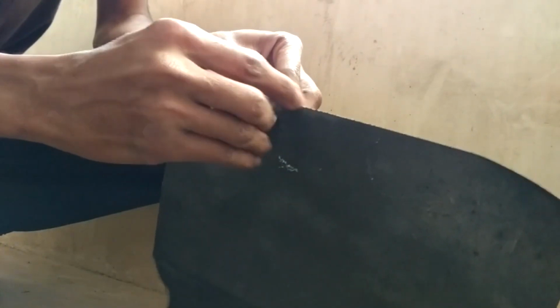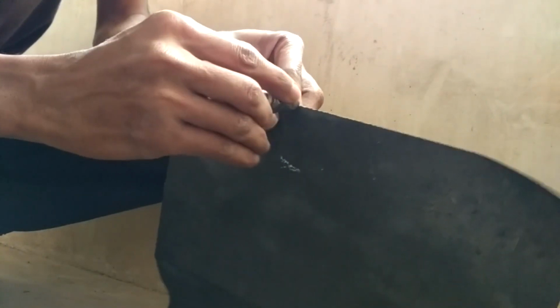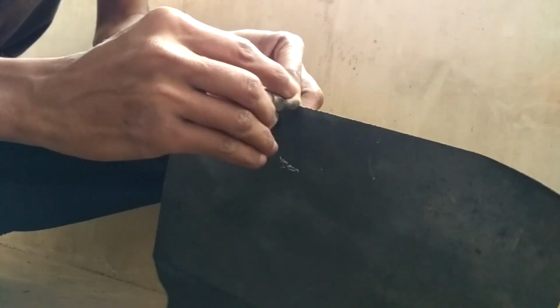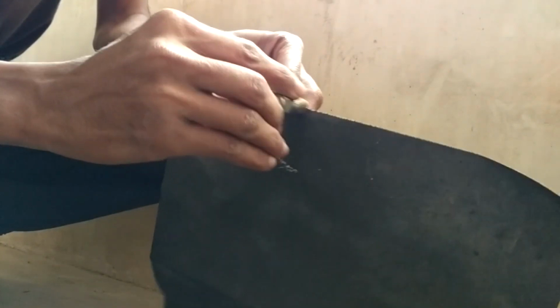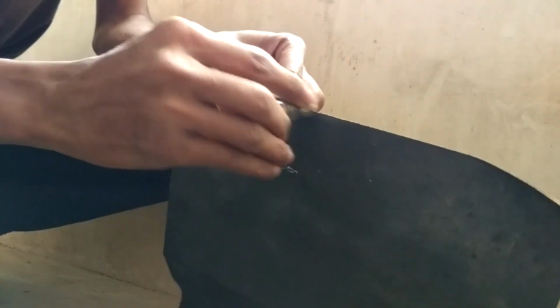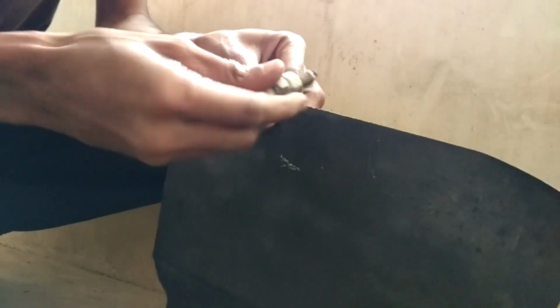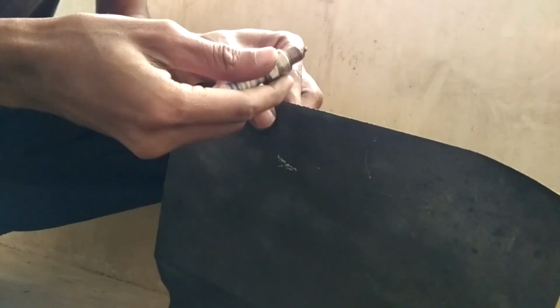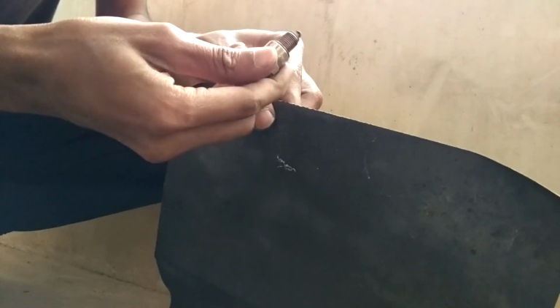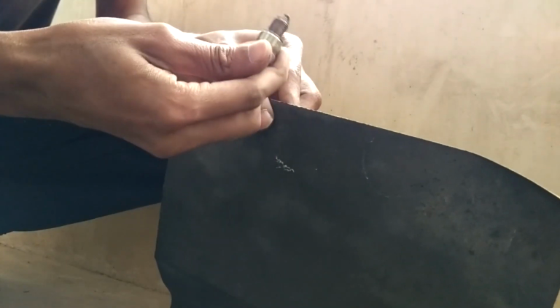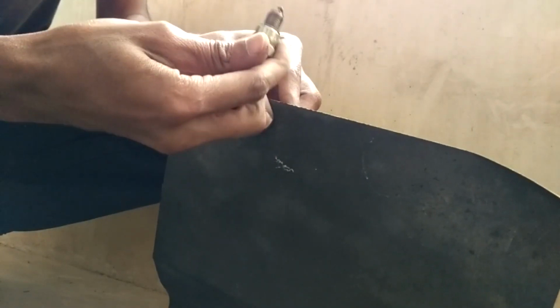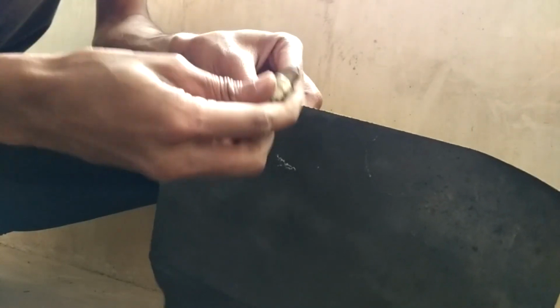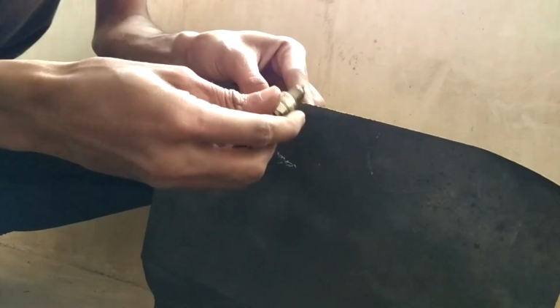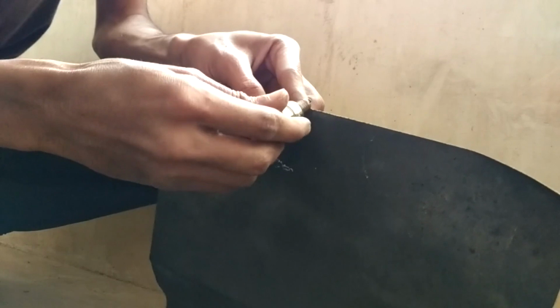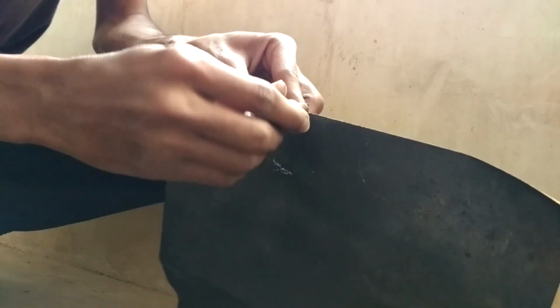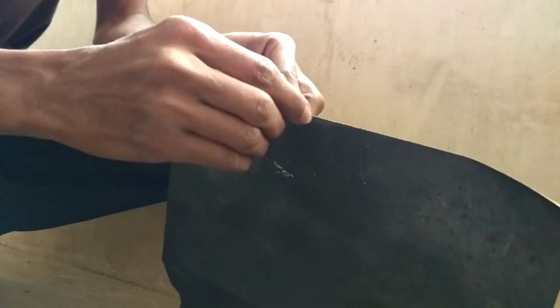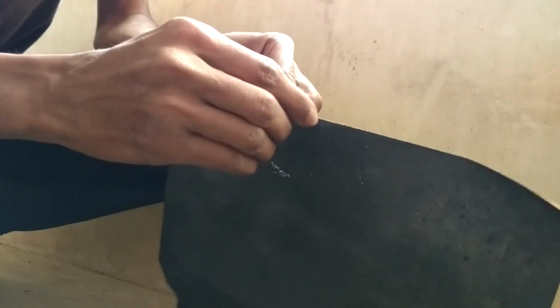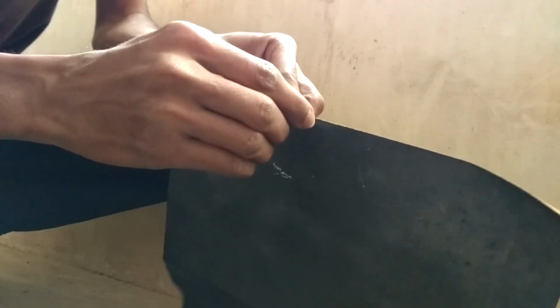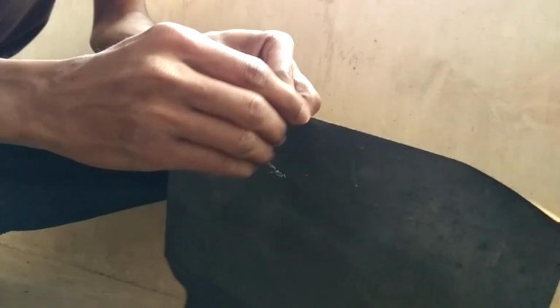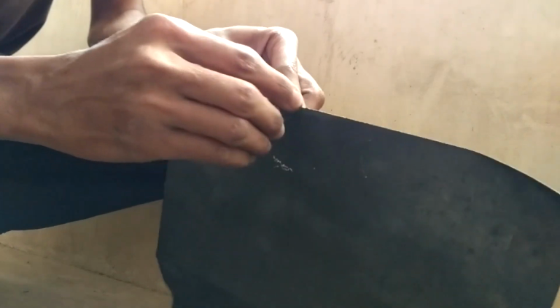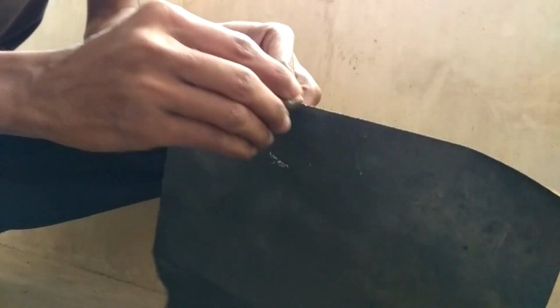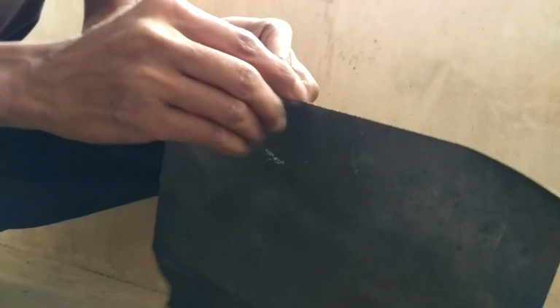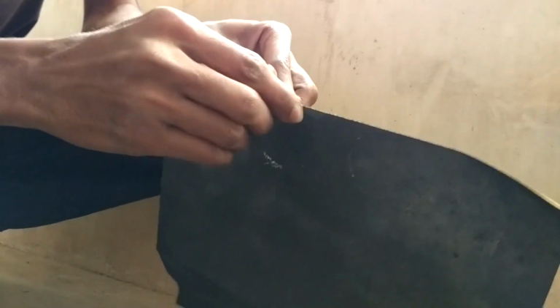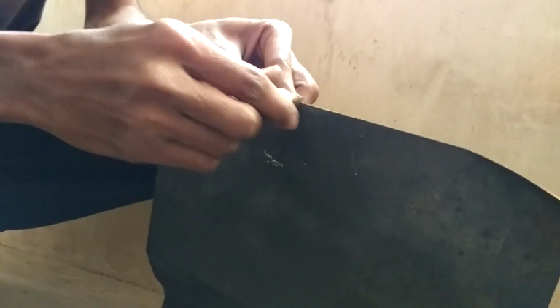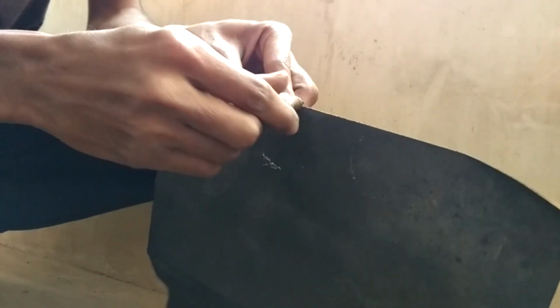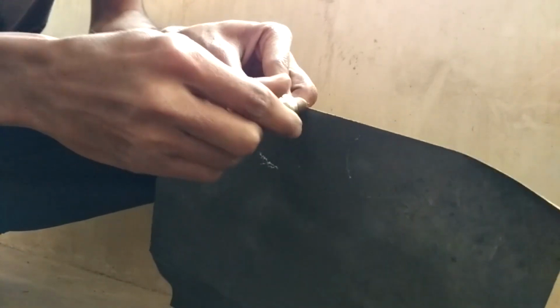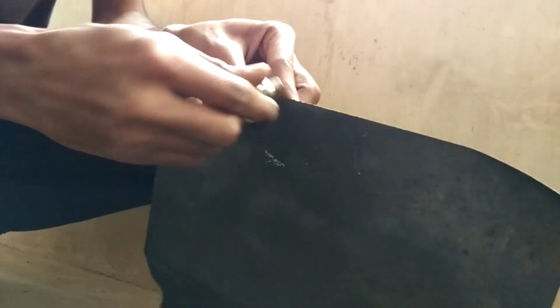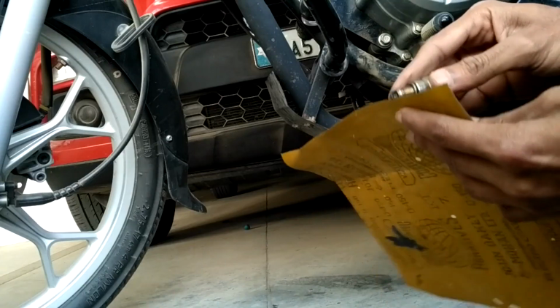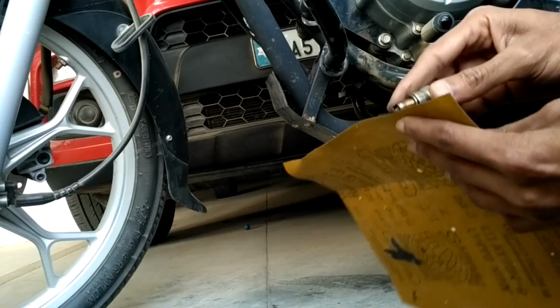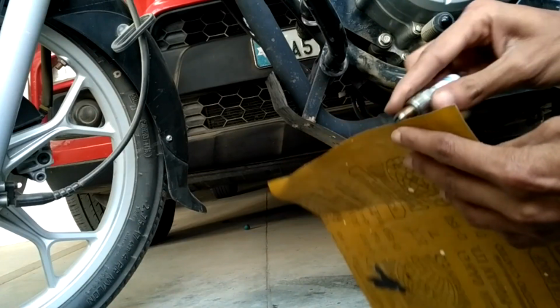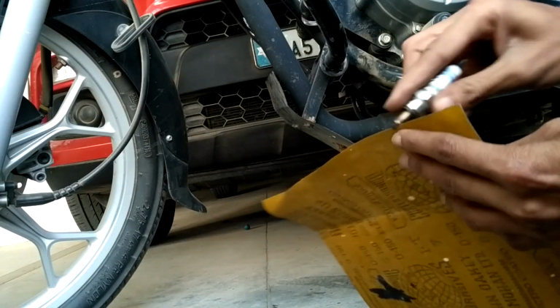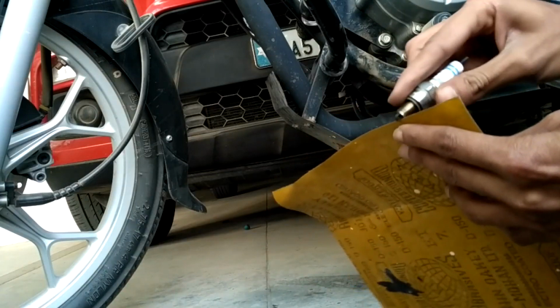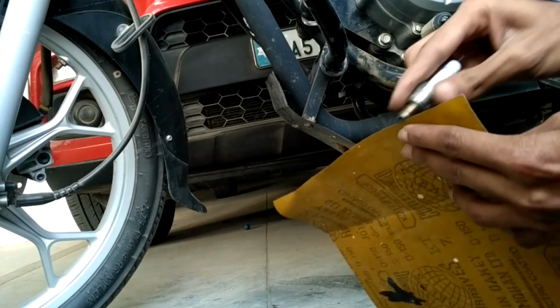I am using salt paper — or sand paper, whatever you call it. Rub the internal gap against the surface of the salt paper.